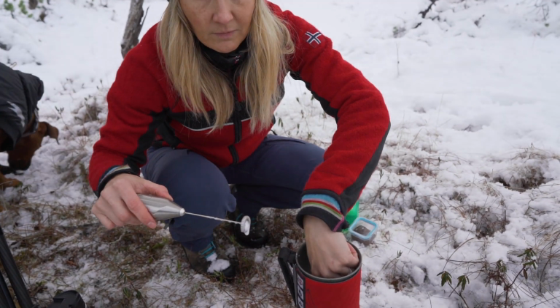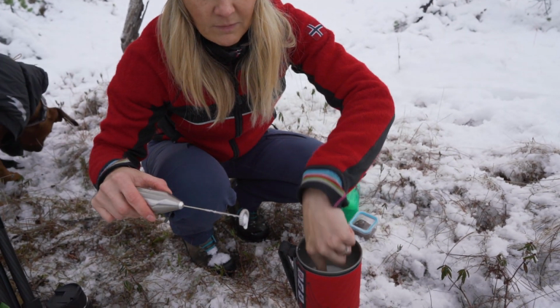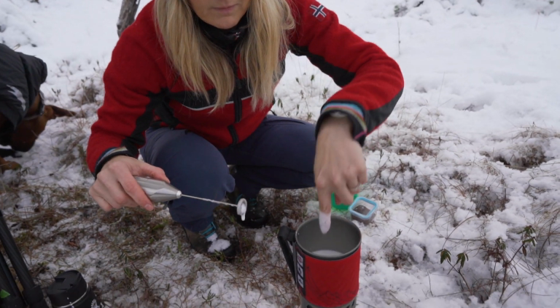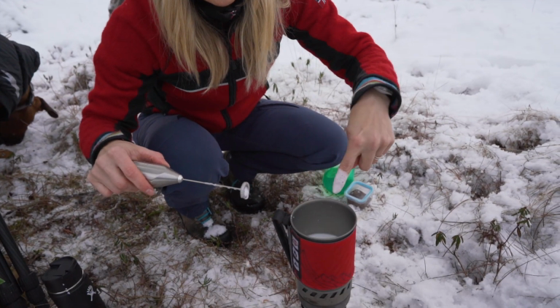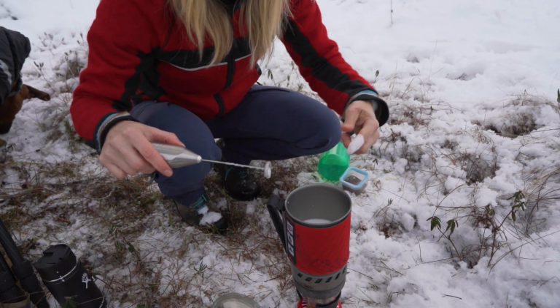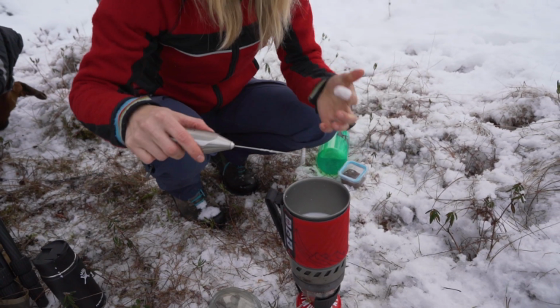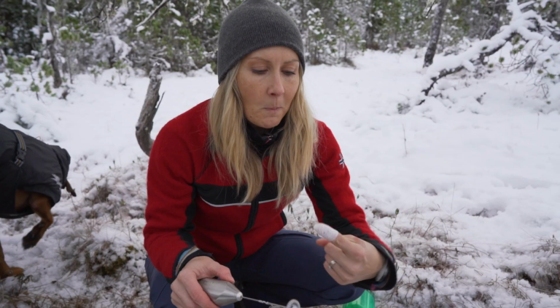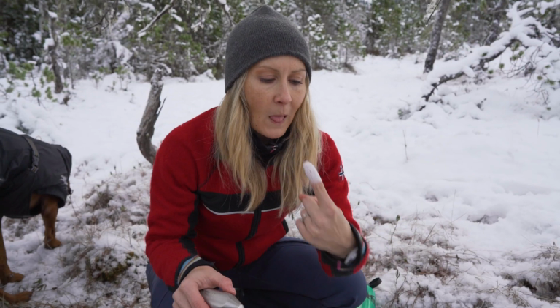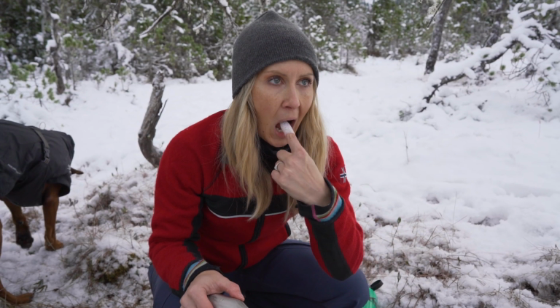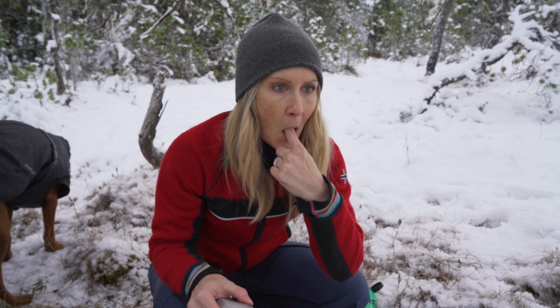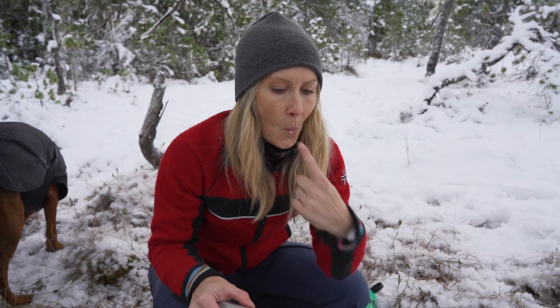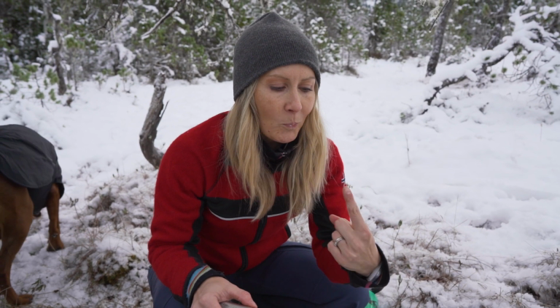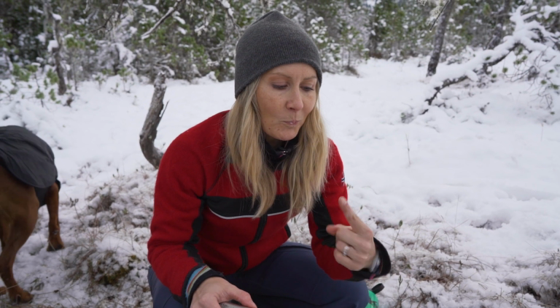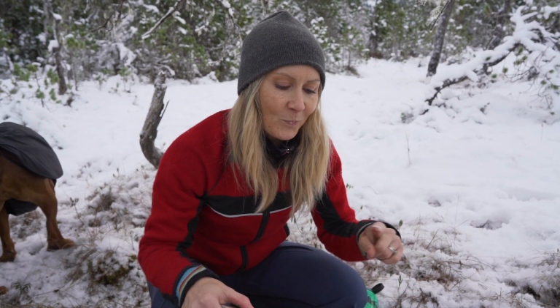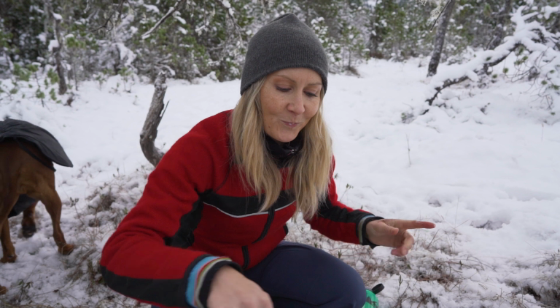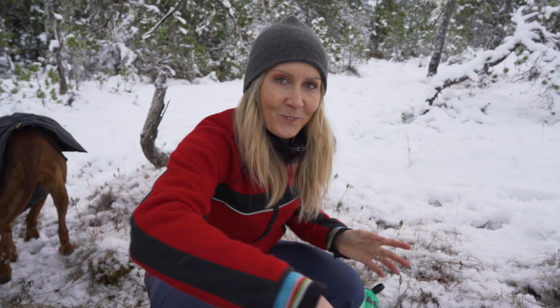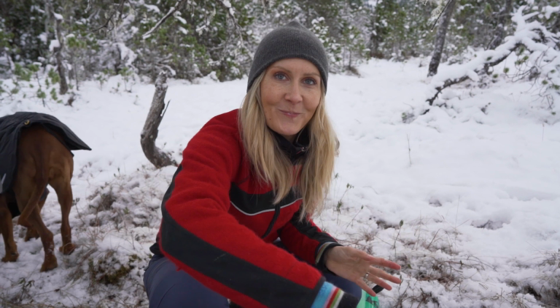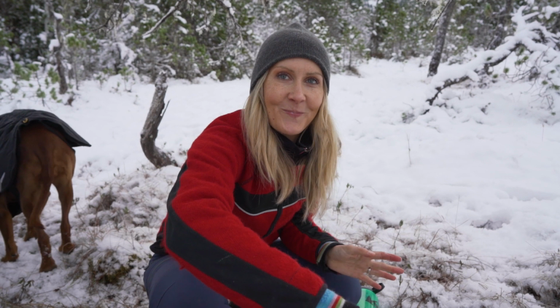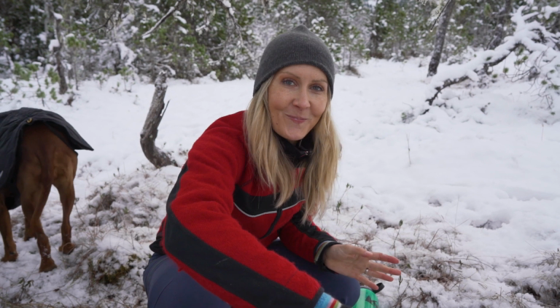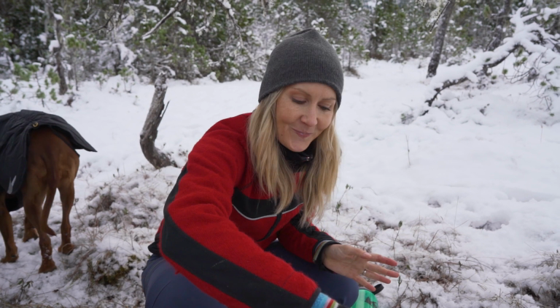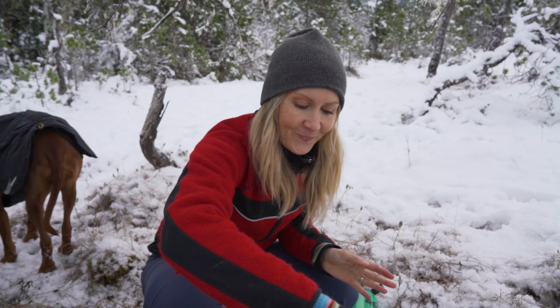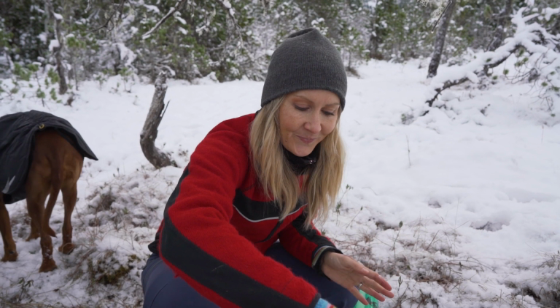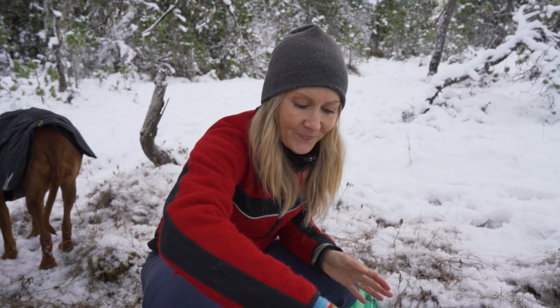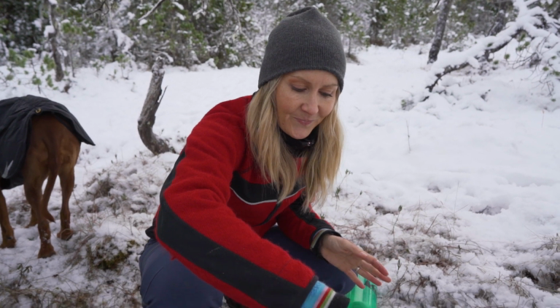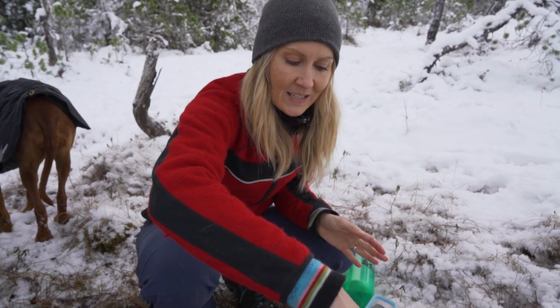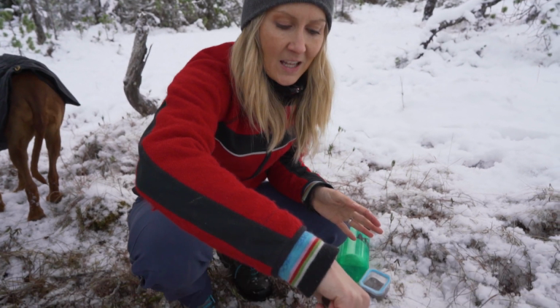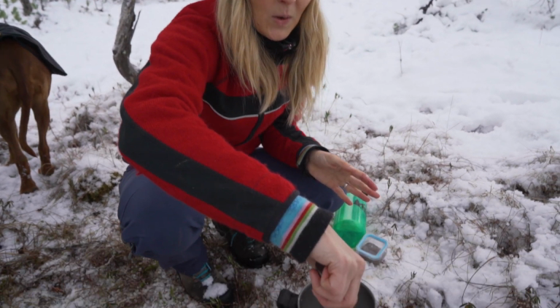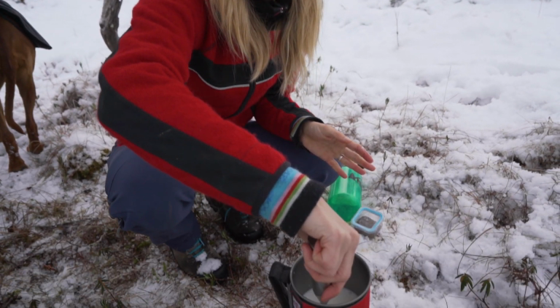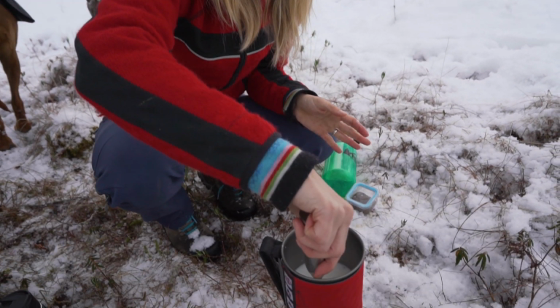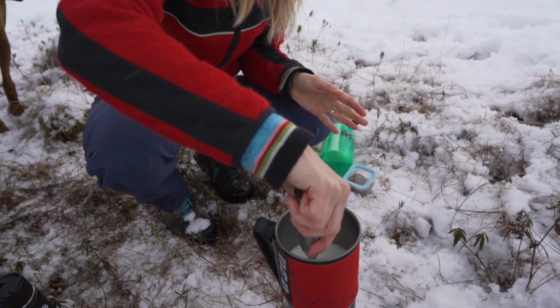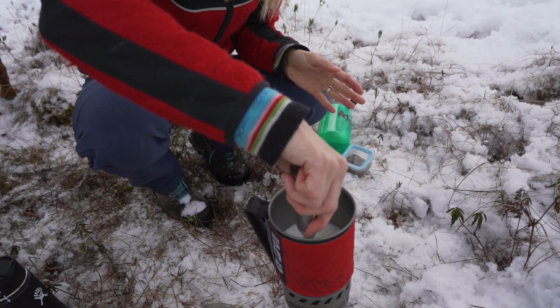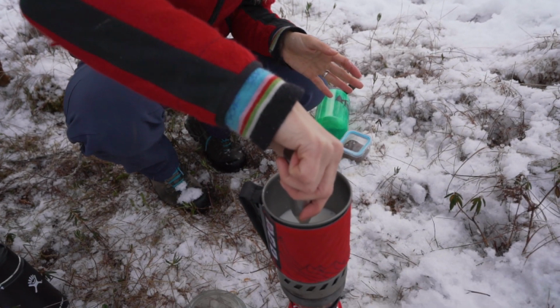It's getting warm — not quite warm enough yet.